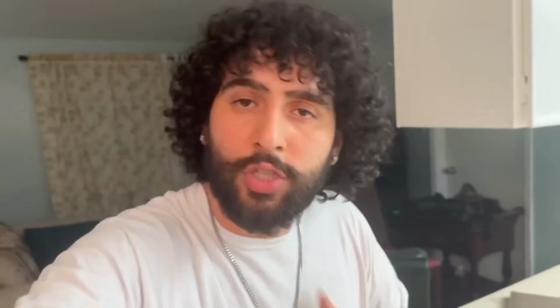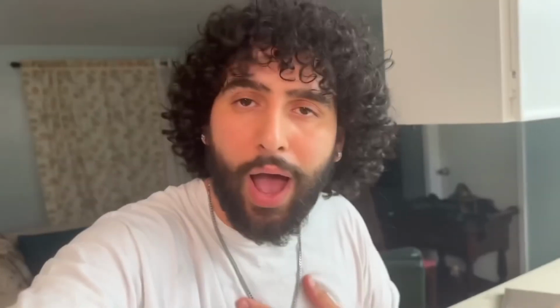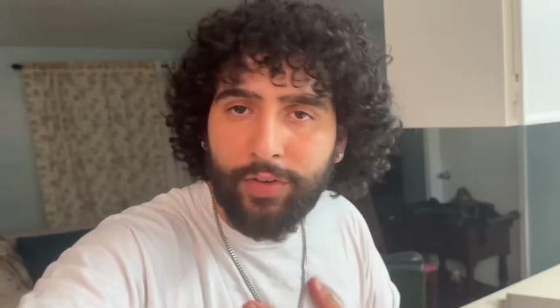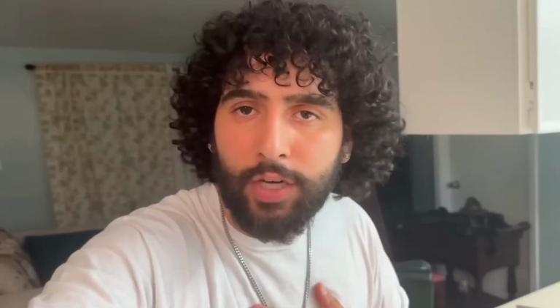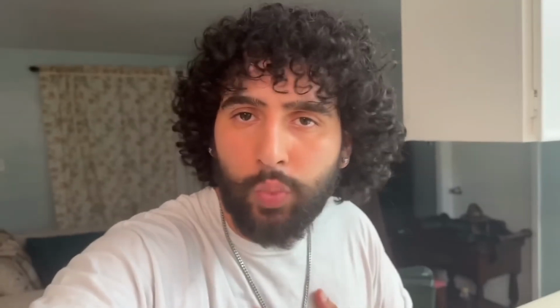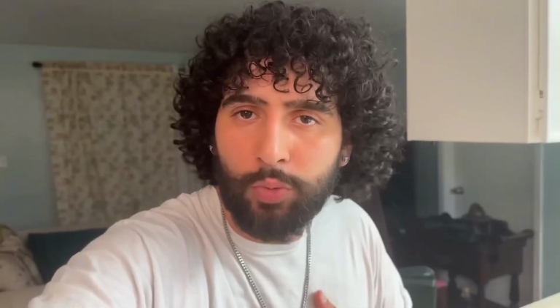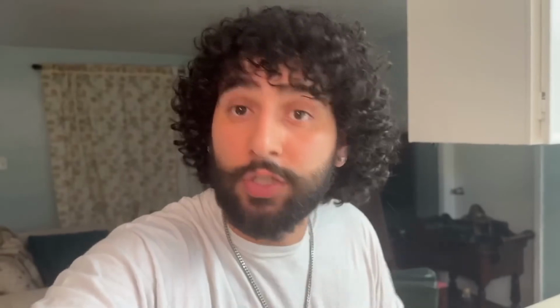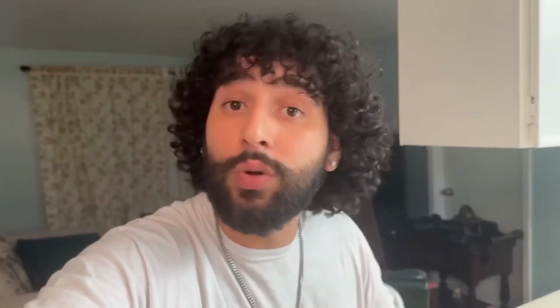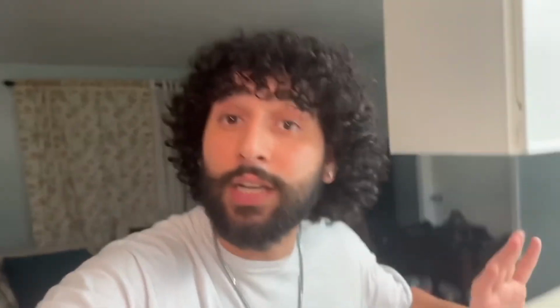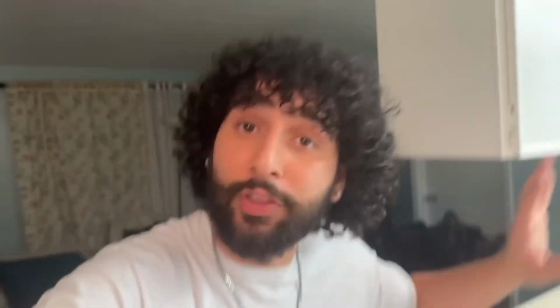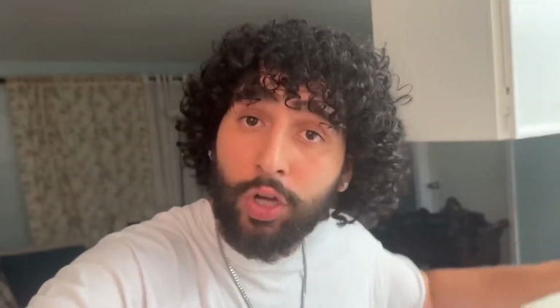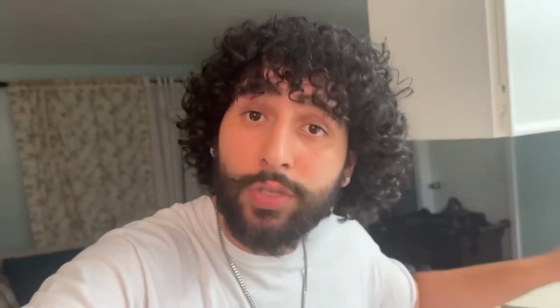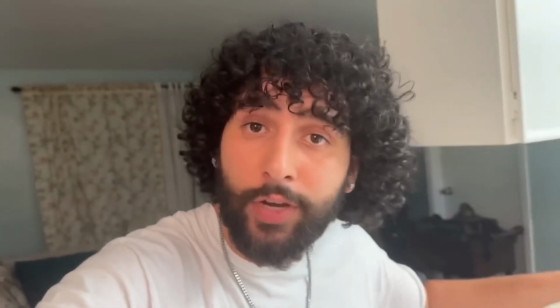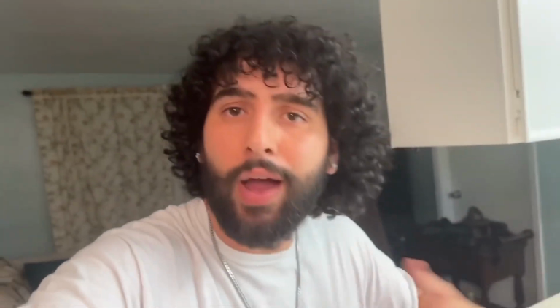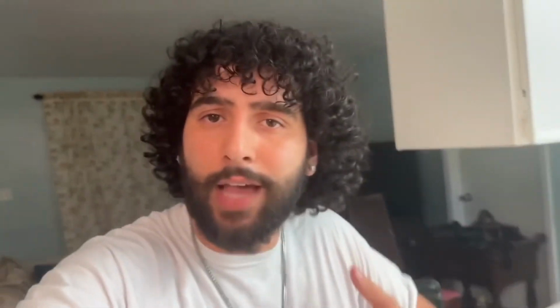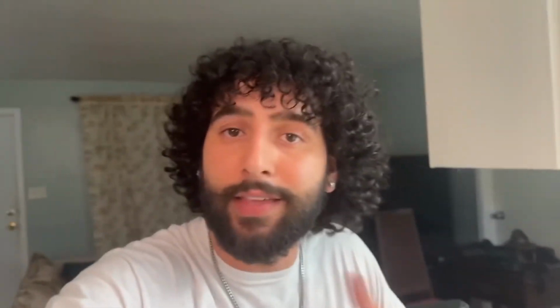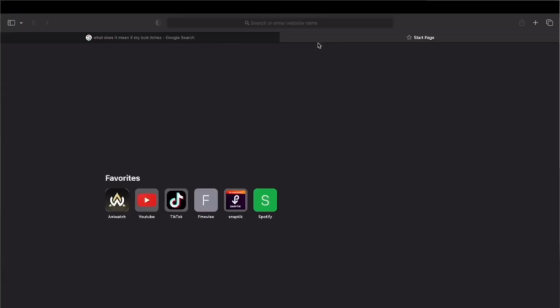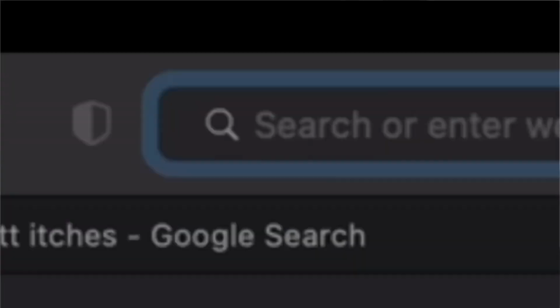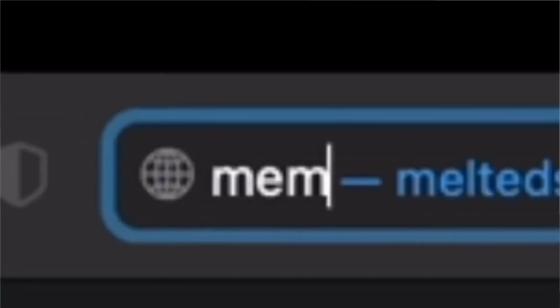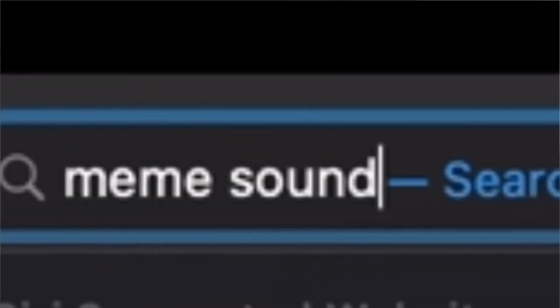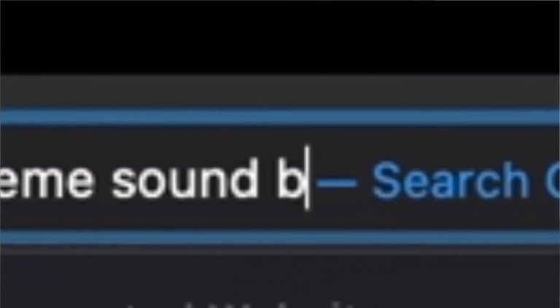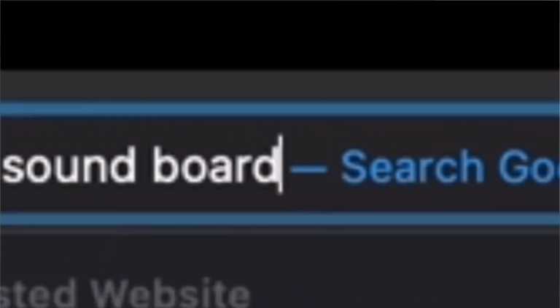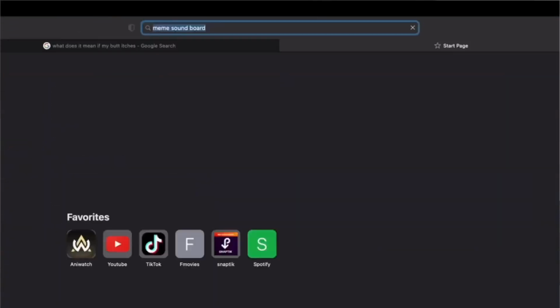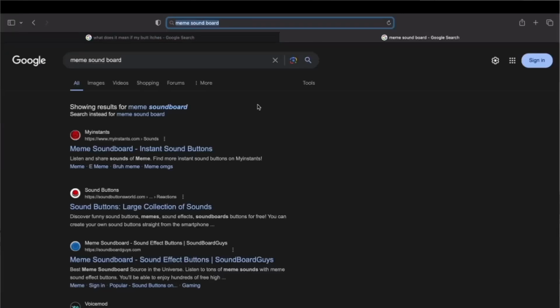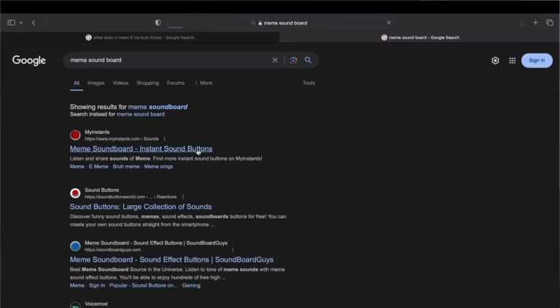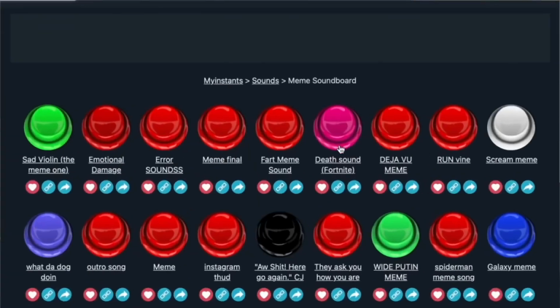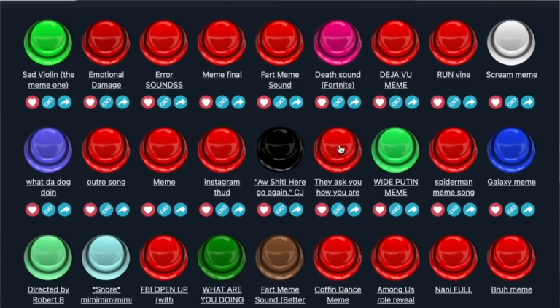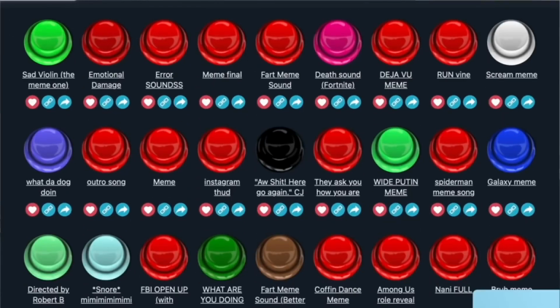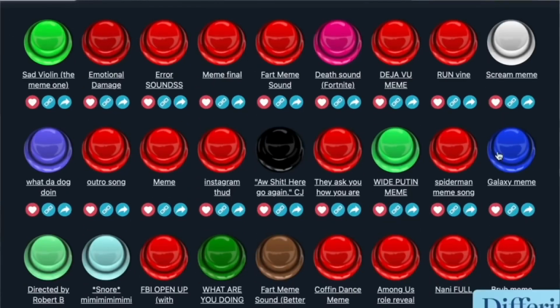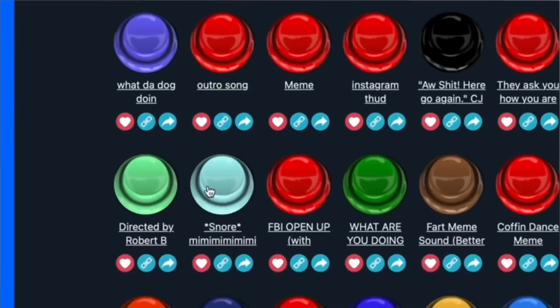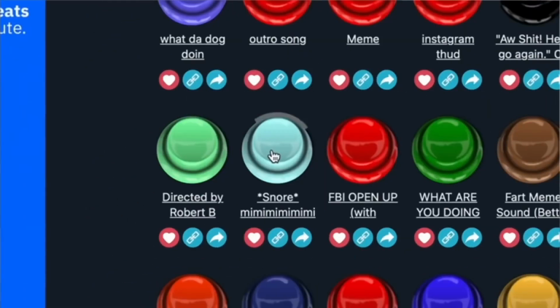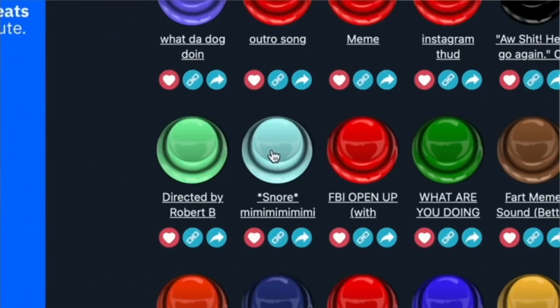I obviously curse way too much, so instead of leaving the curse words in the video, I decided I'm going to search up a meme soundboard and use the 19th option to bleep them out.